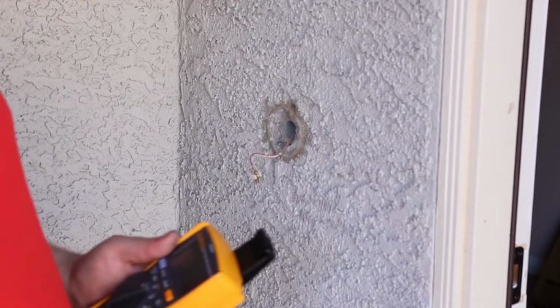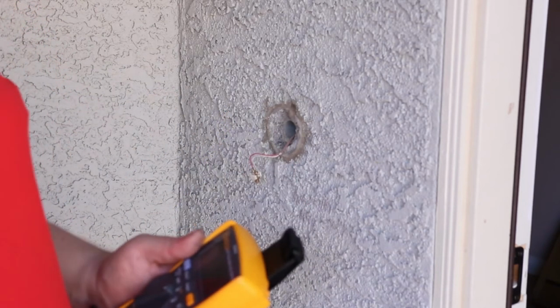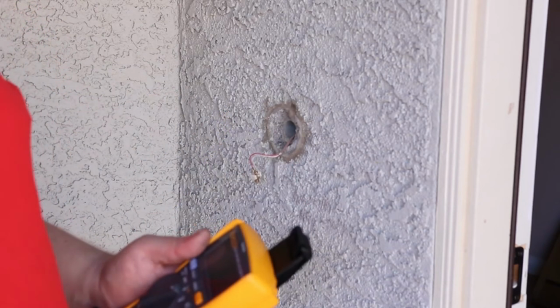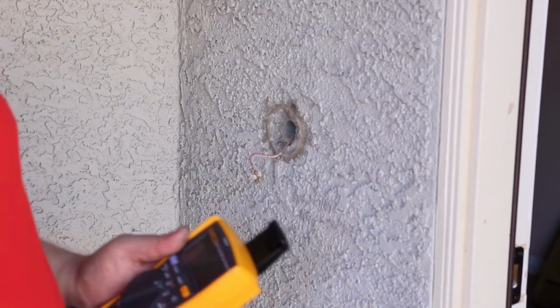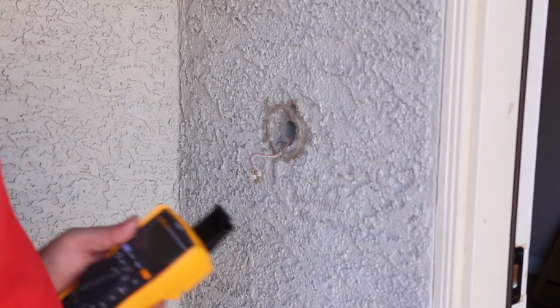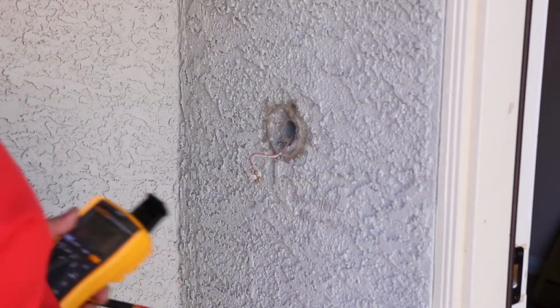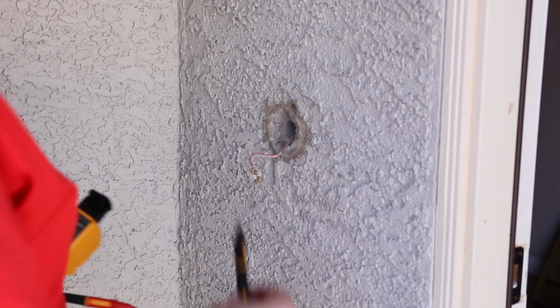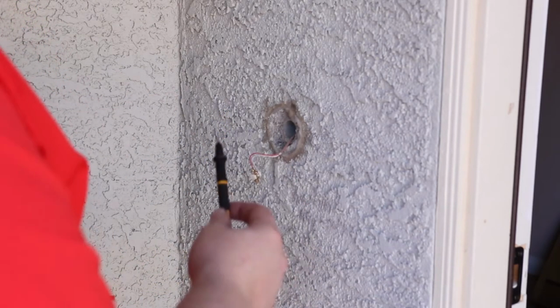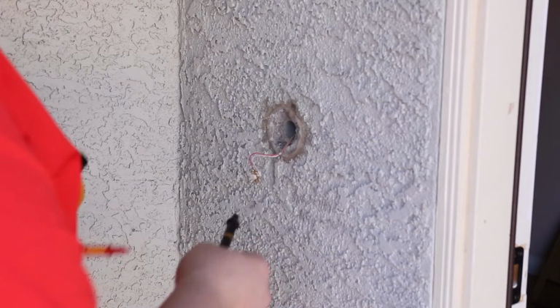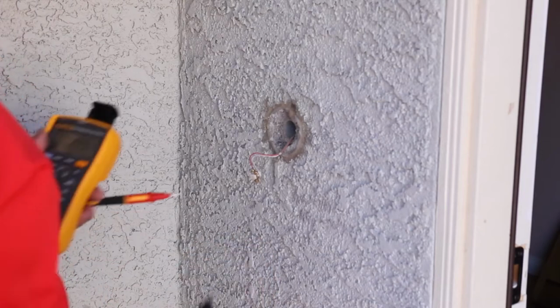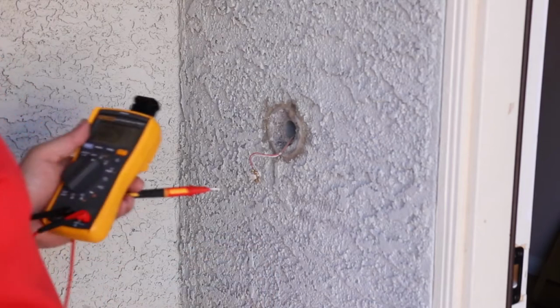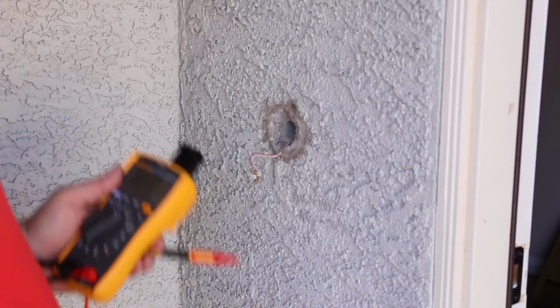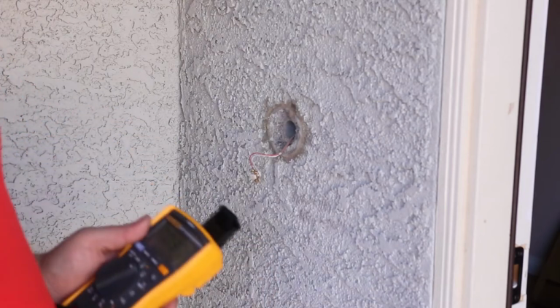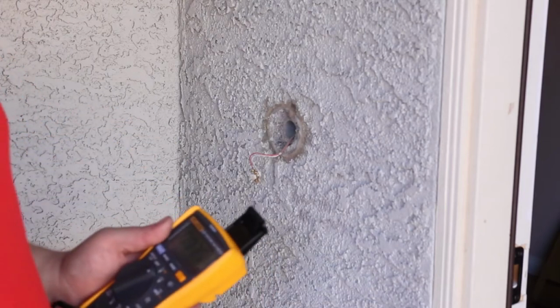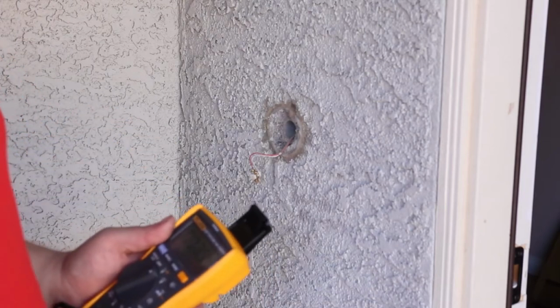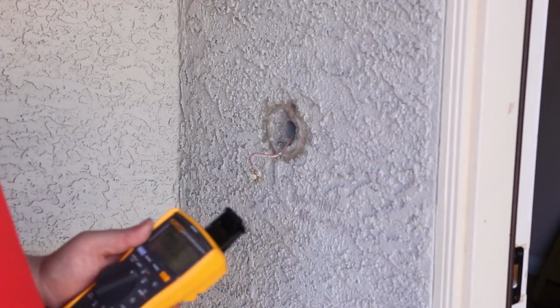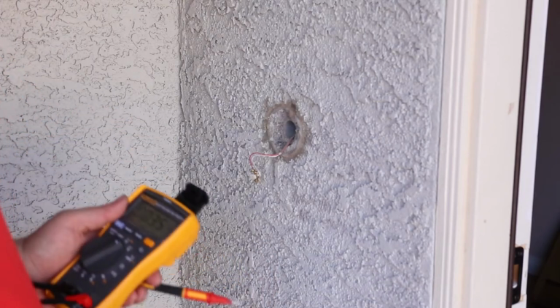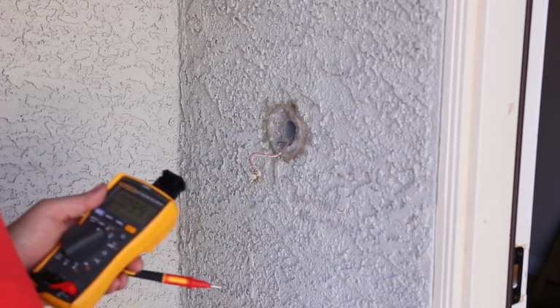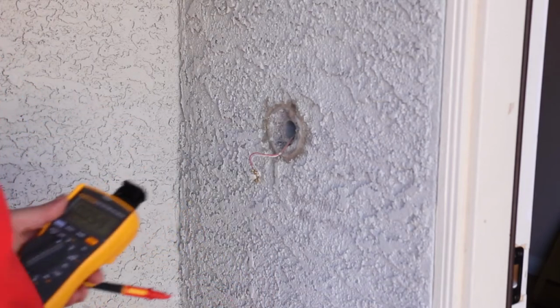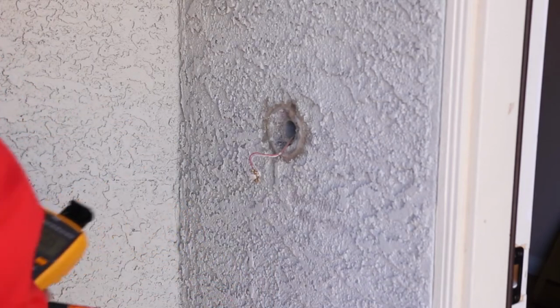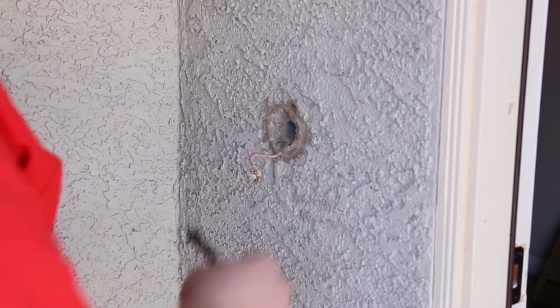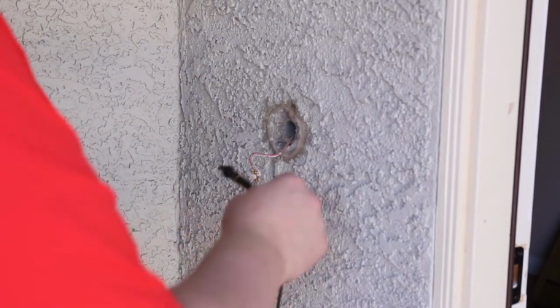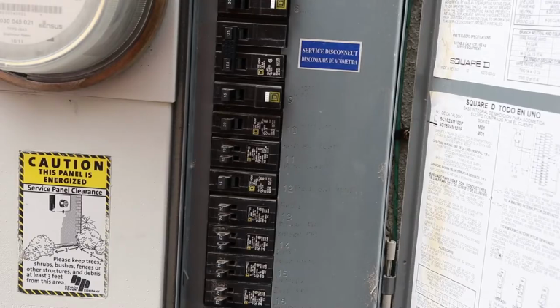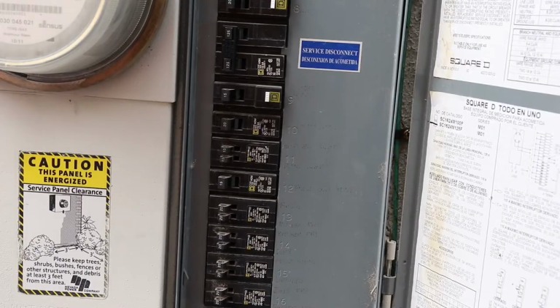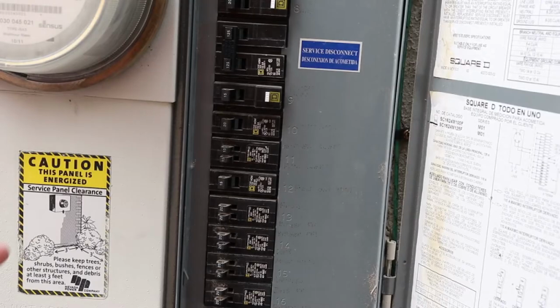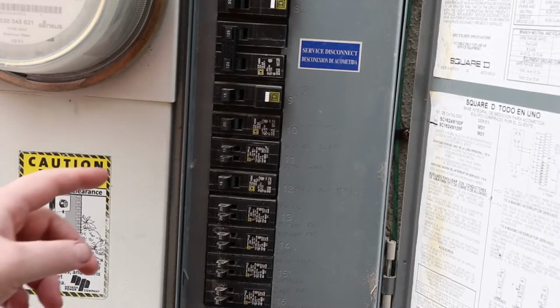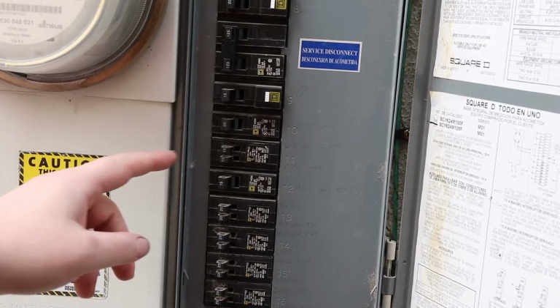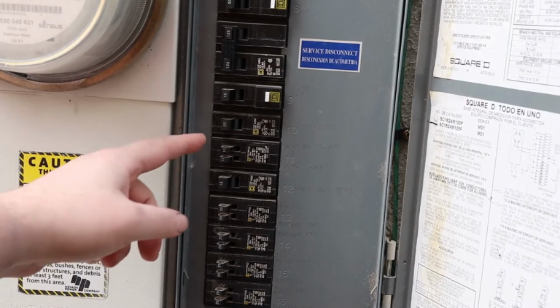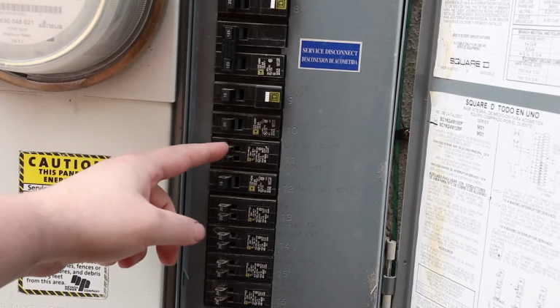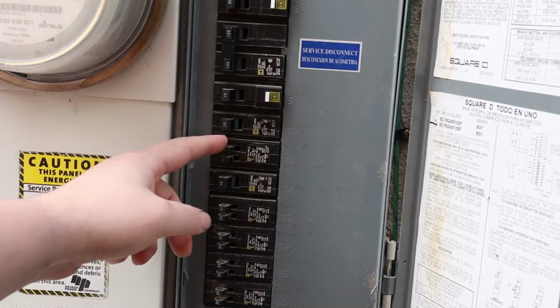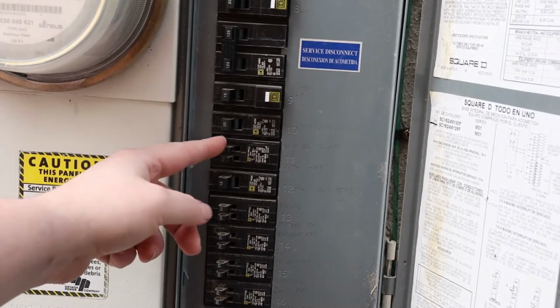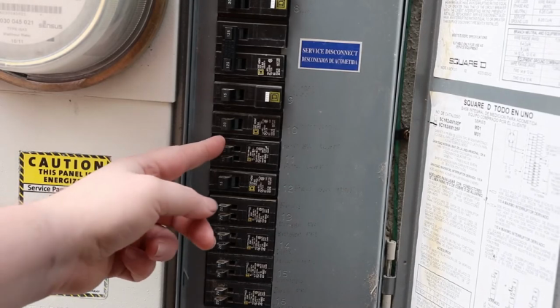All right, so transformer is good, button is bad. So the first thing to do is shut off power.